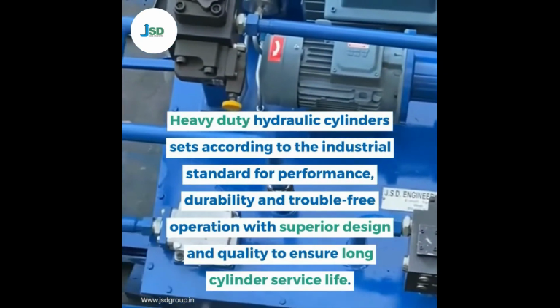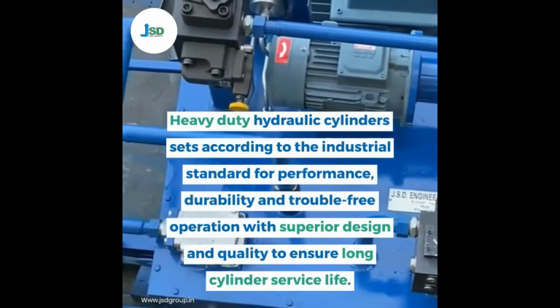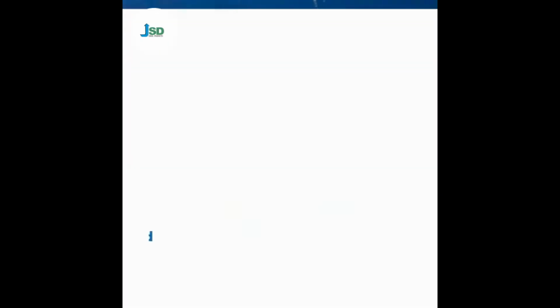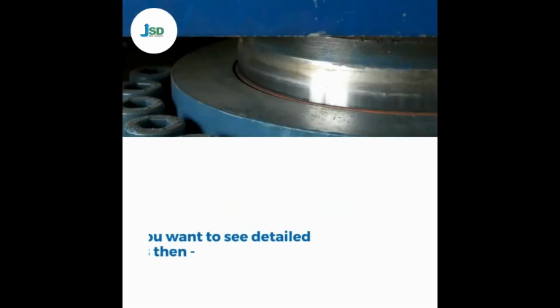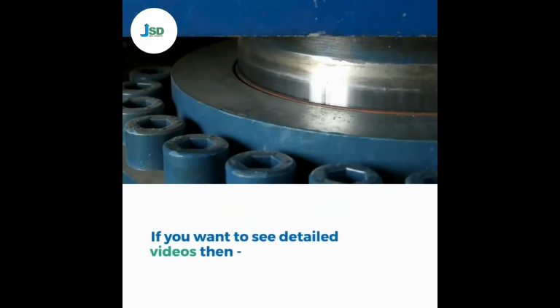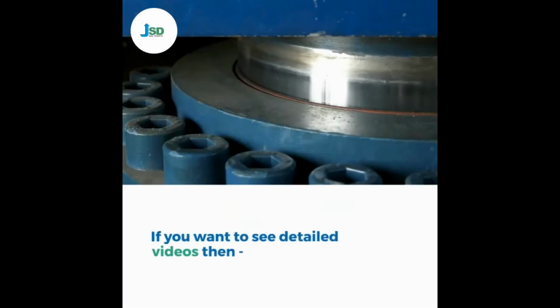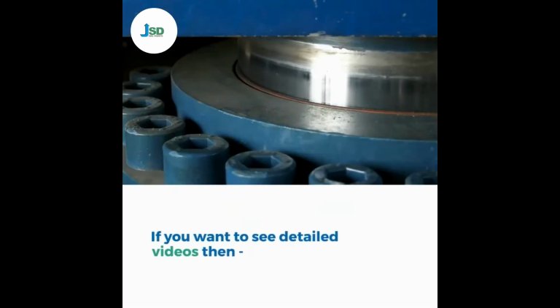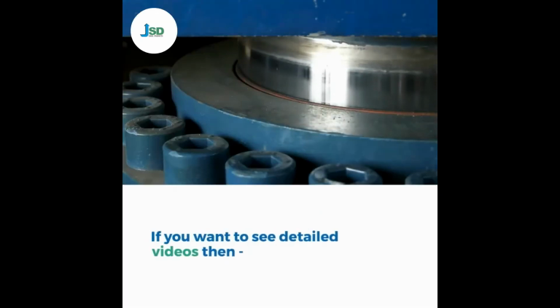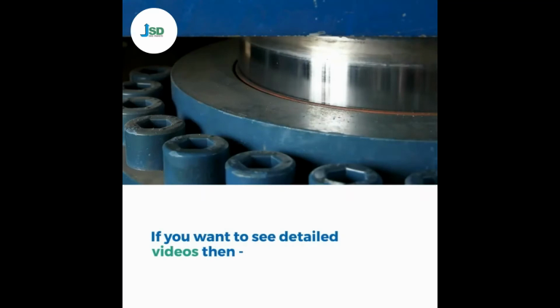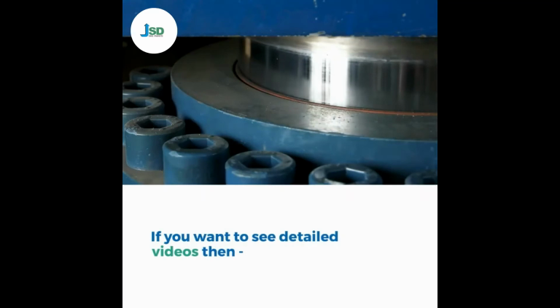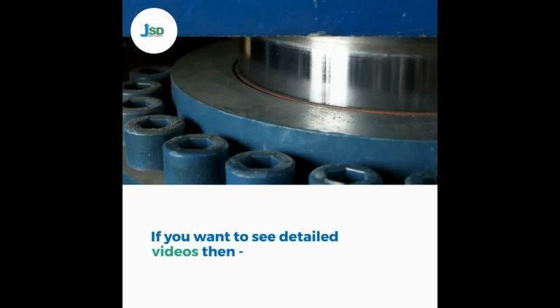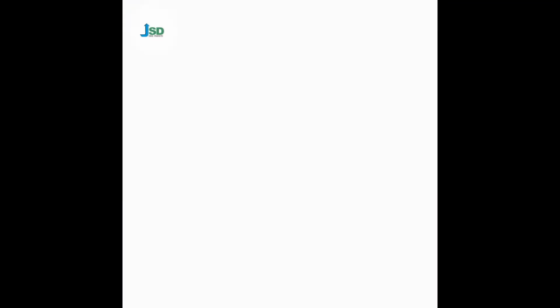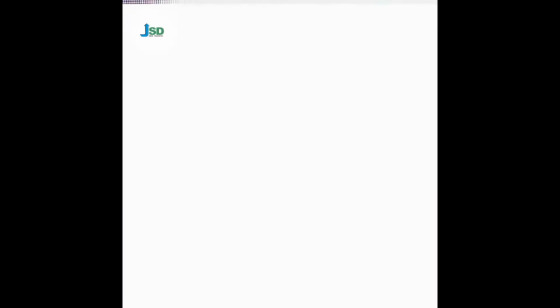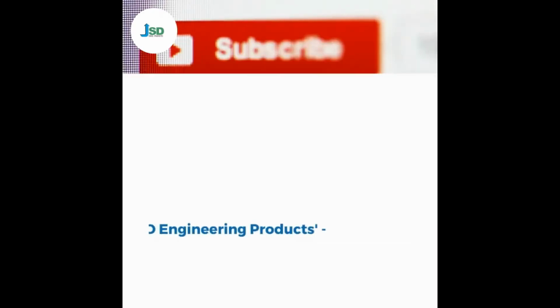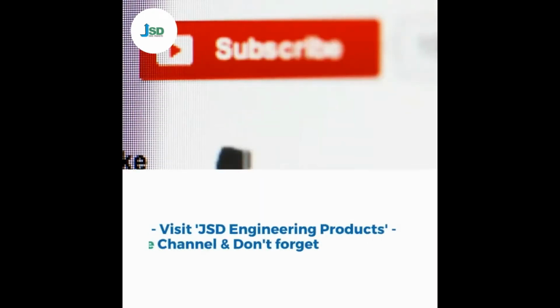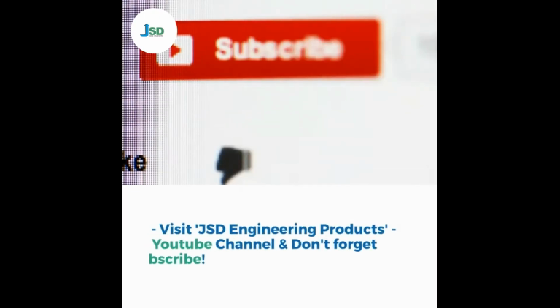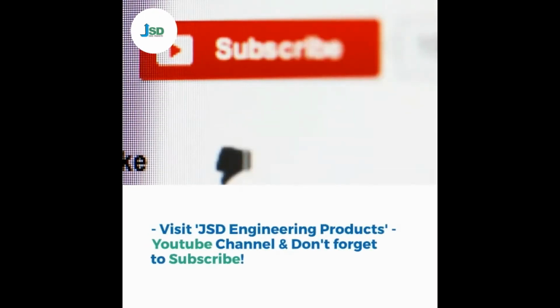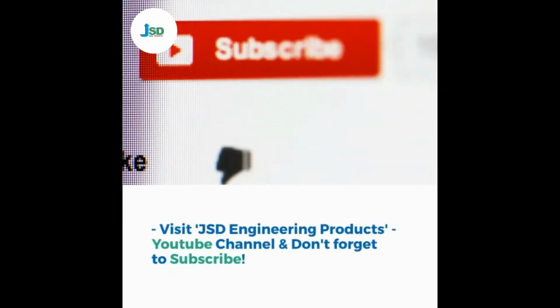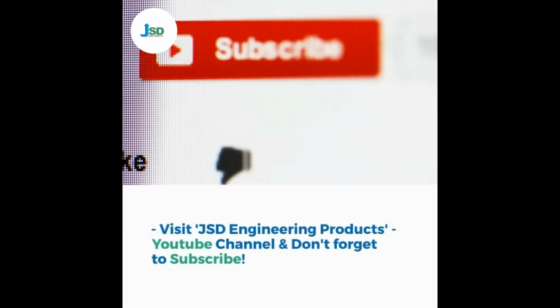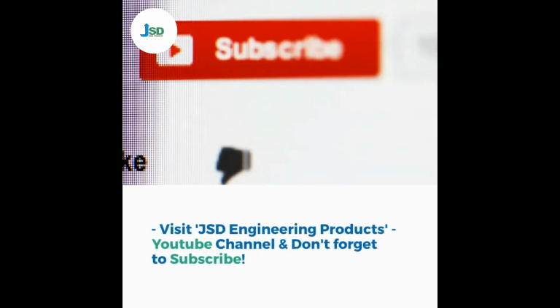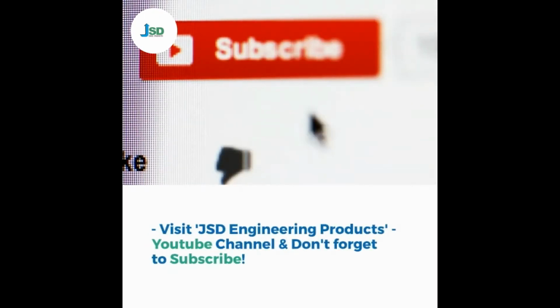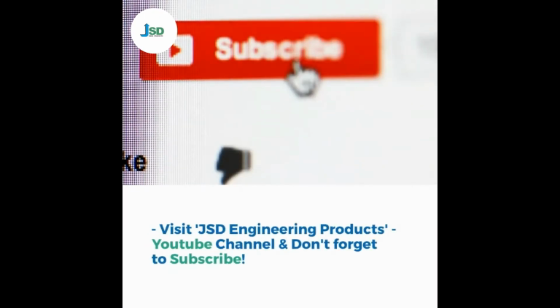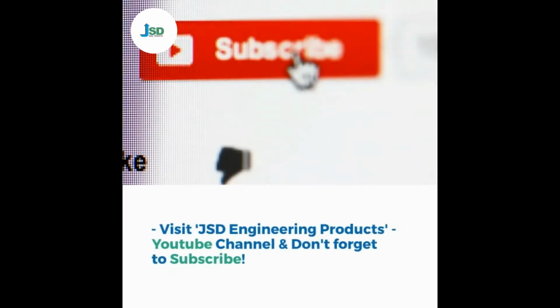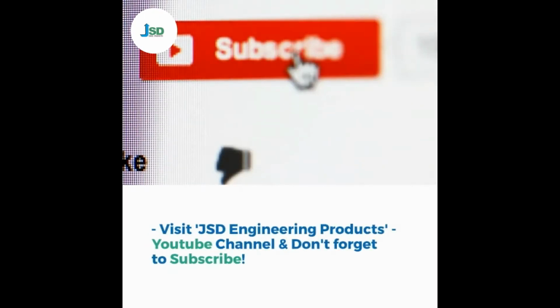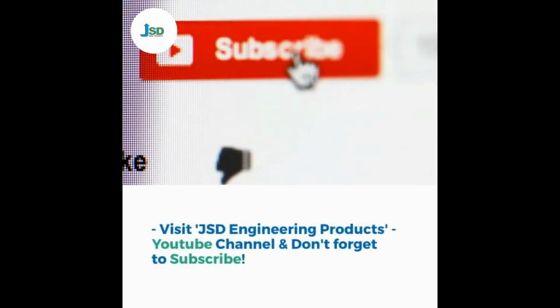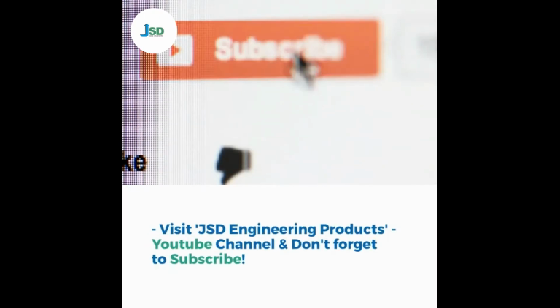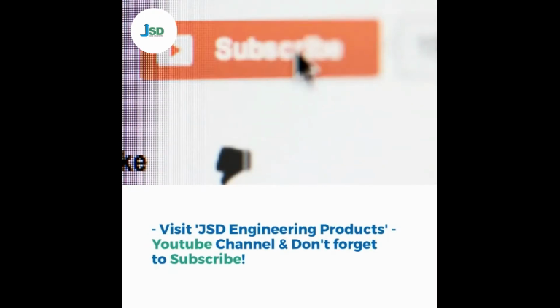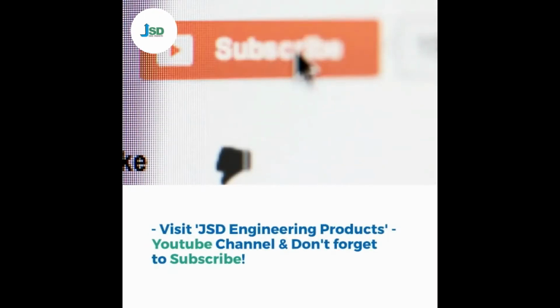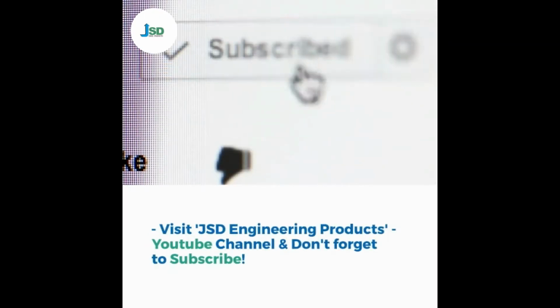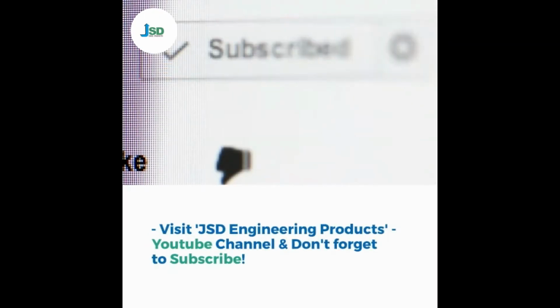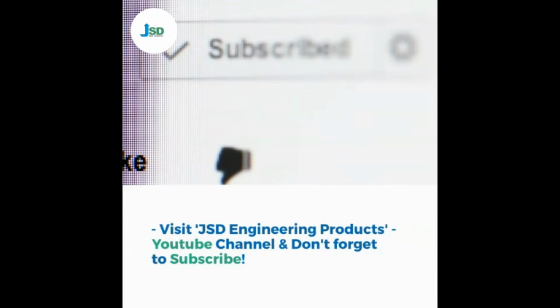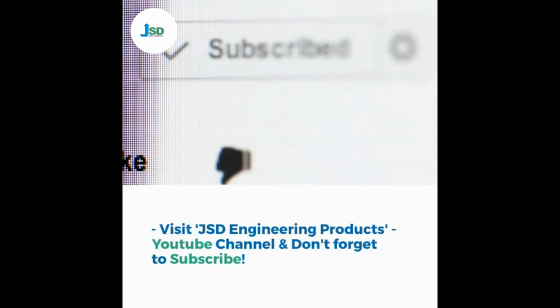If you want to see detailed videos, visit JSD Engineering Products YouTube channel and don't forget to subscribe.